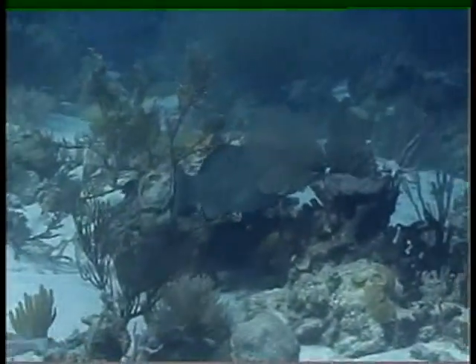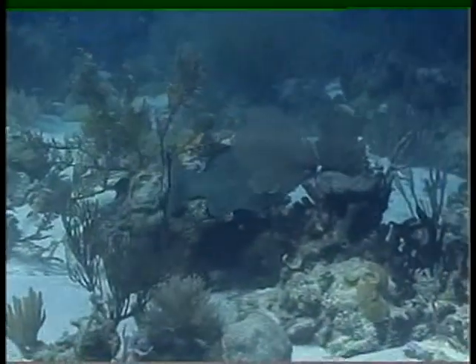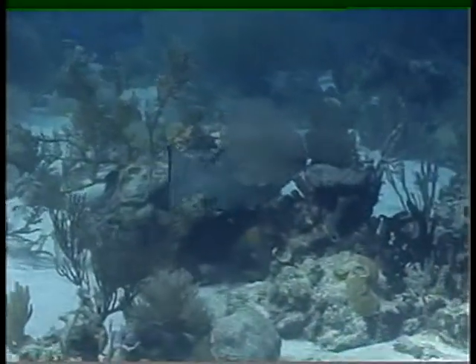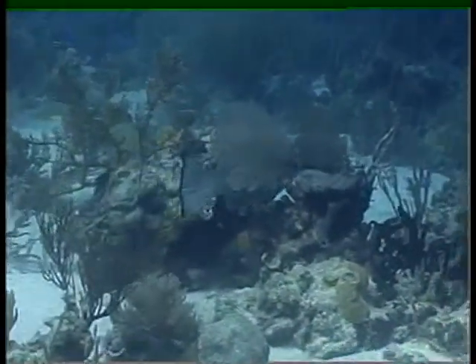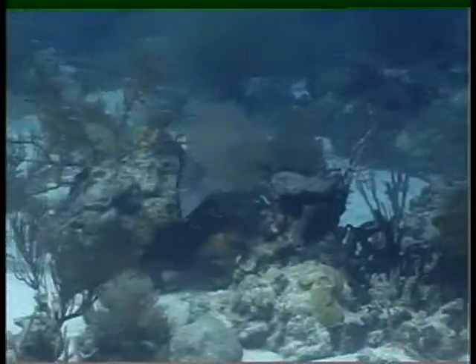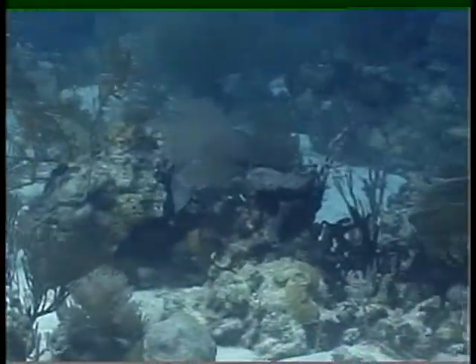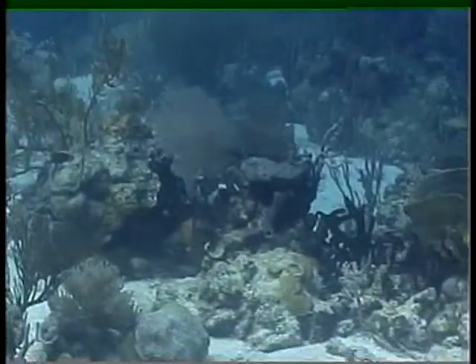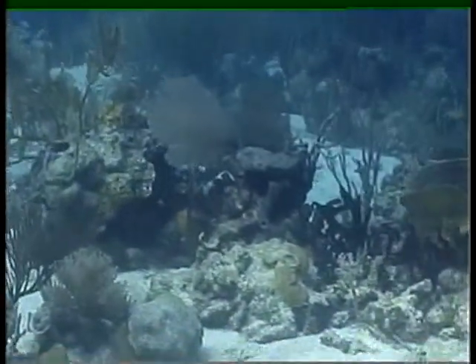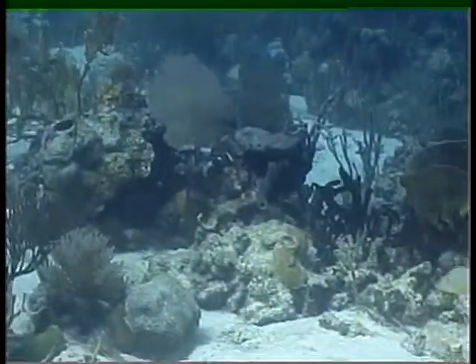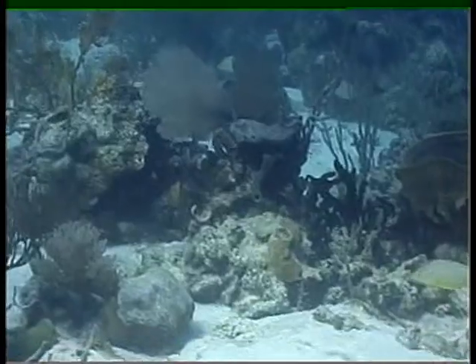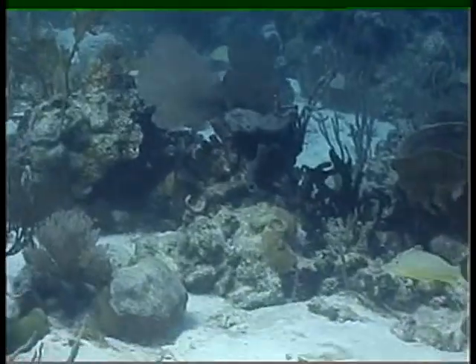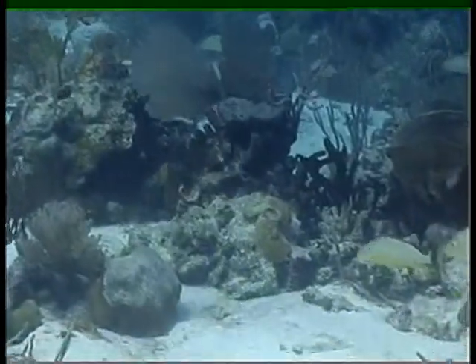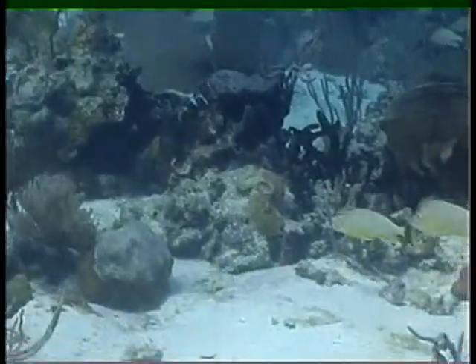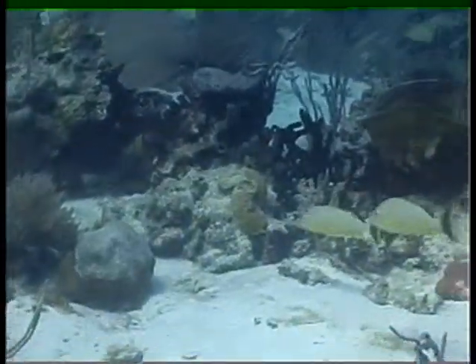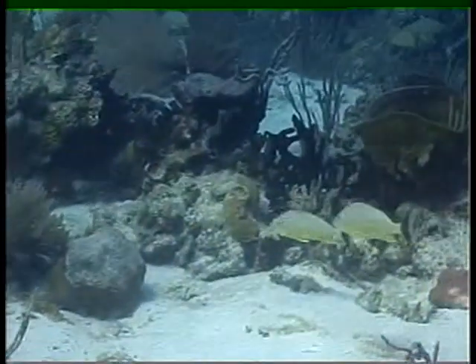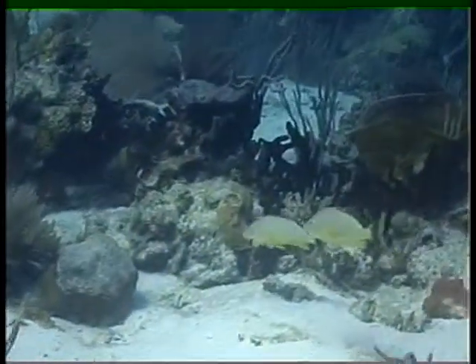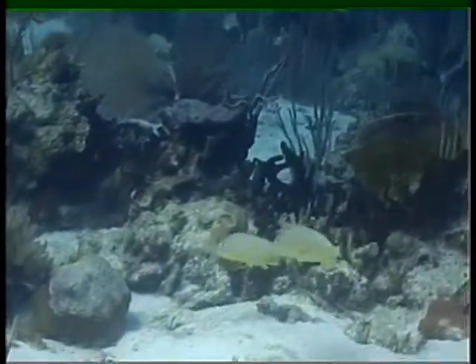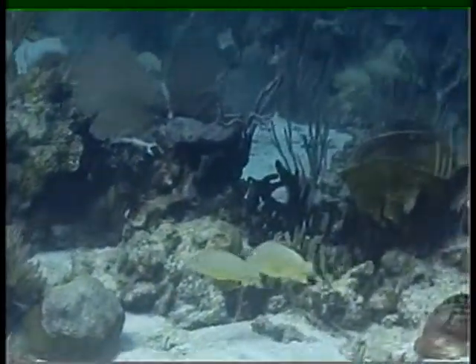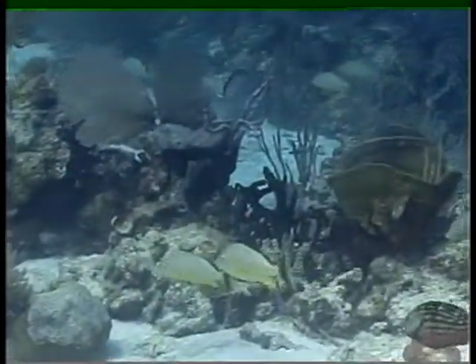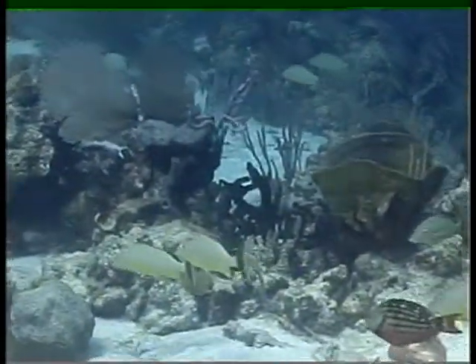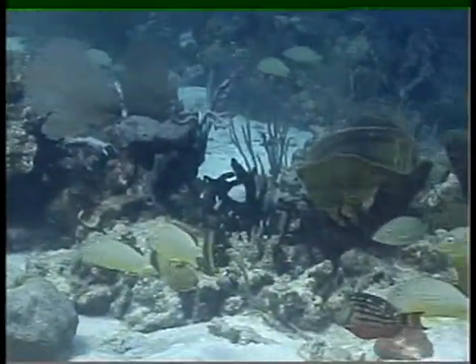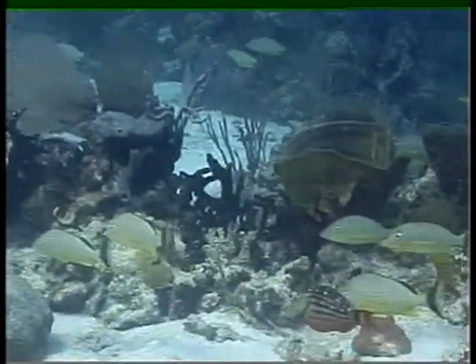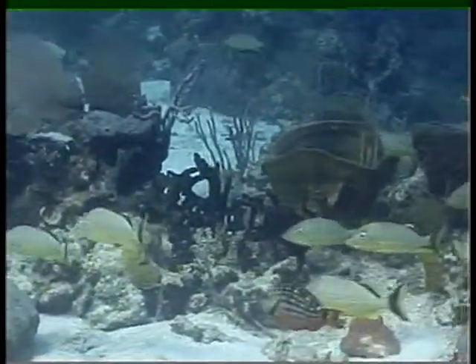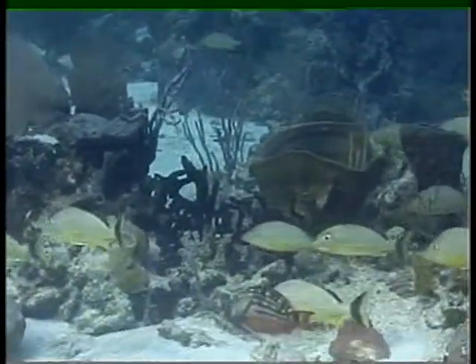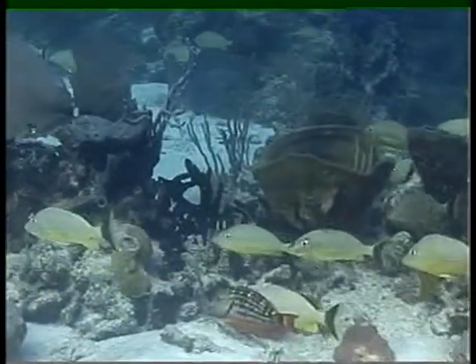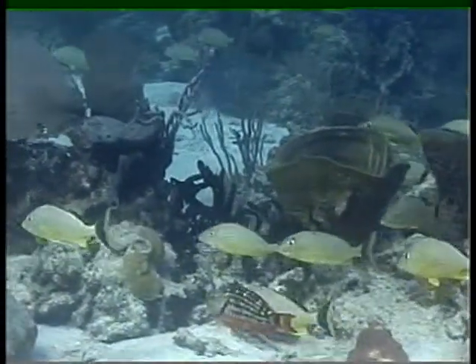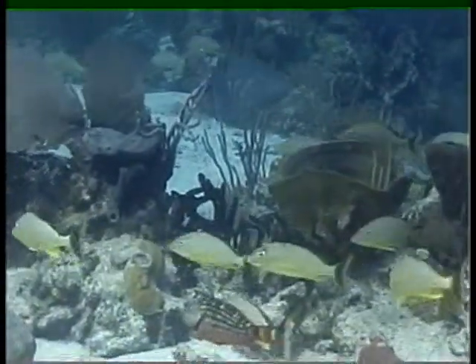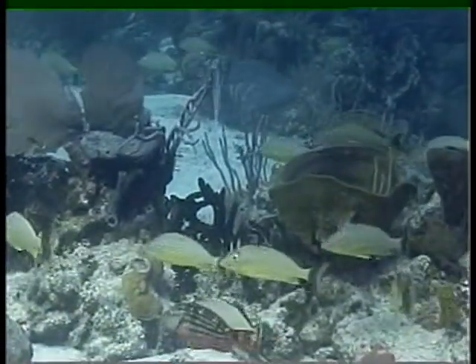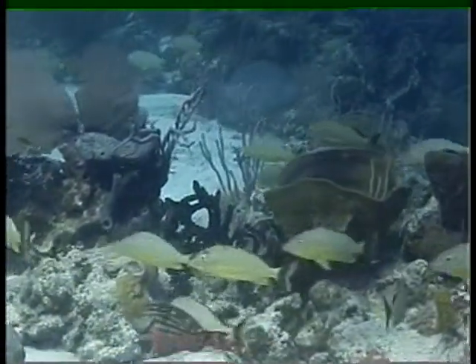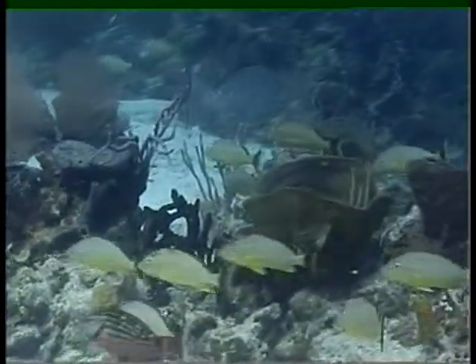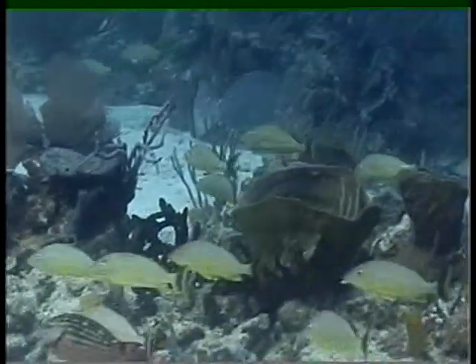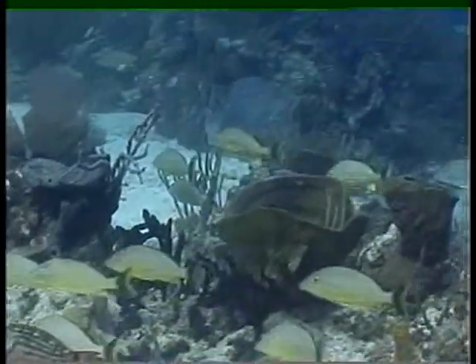This was a giant rockfish — quite amazing to see such a large fish under the sea.